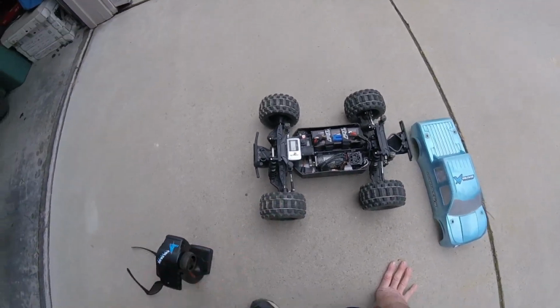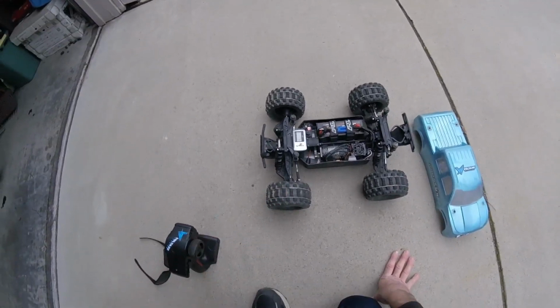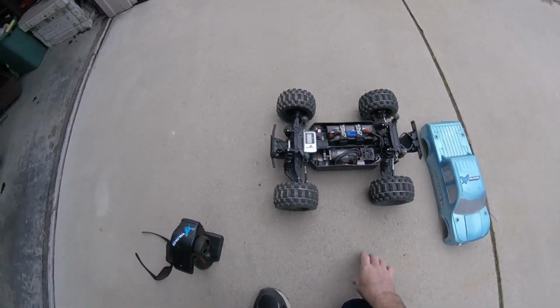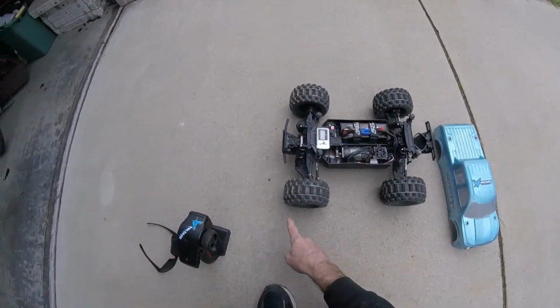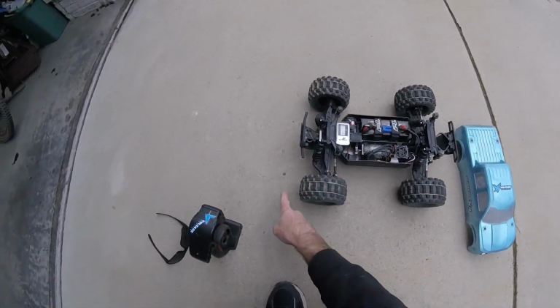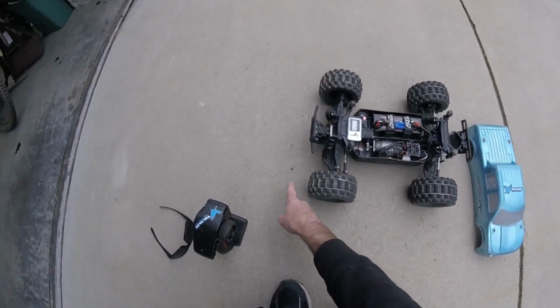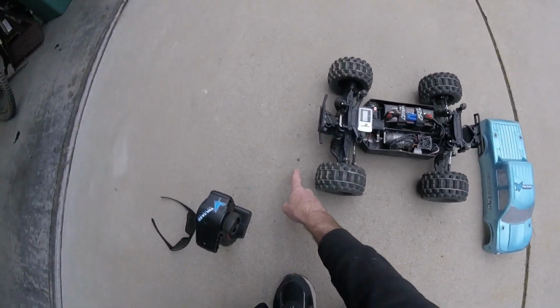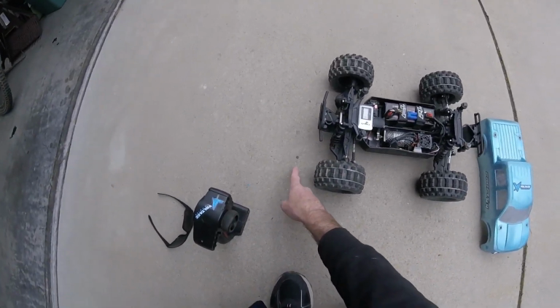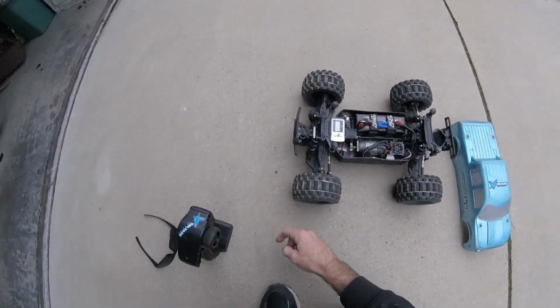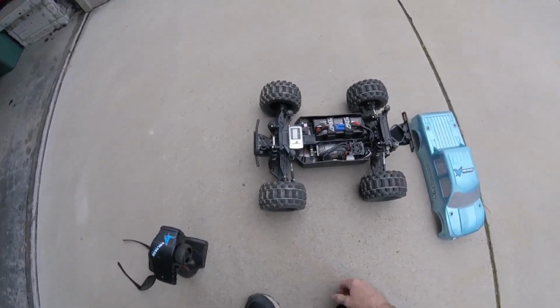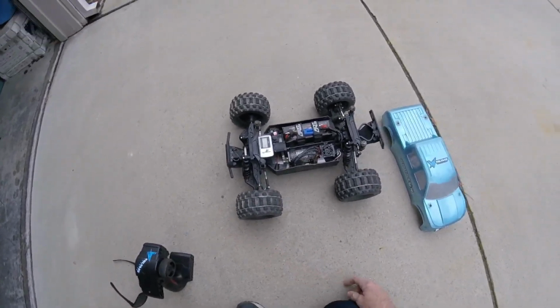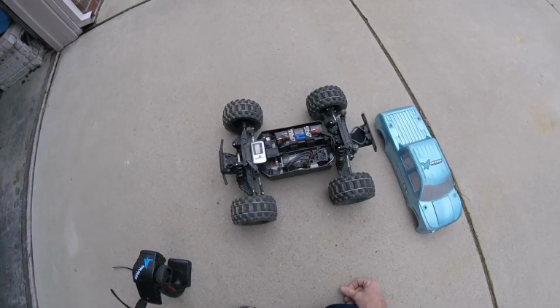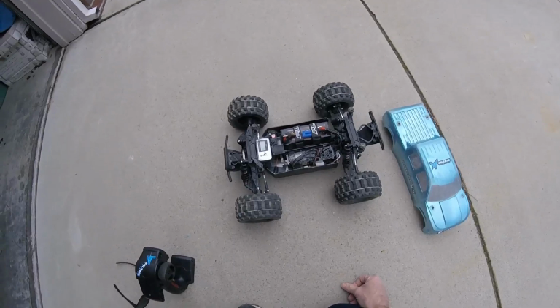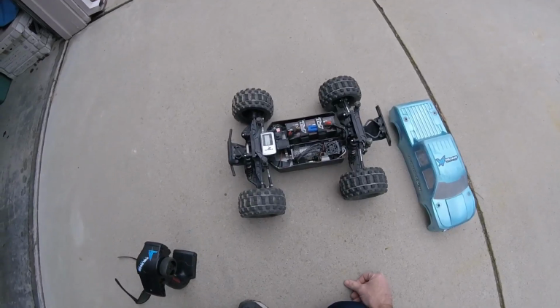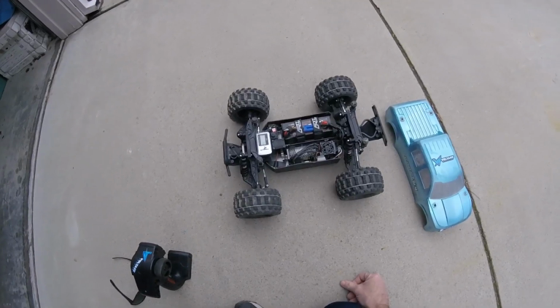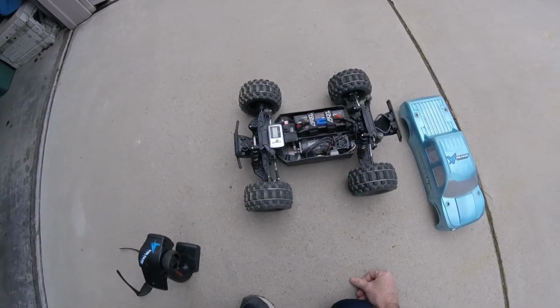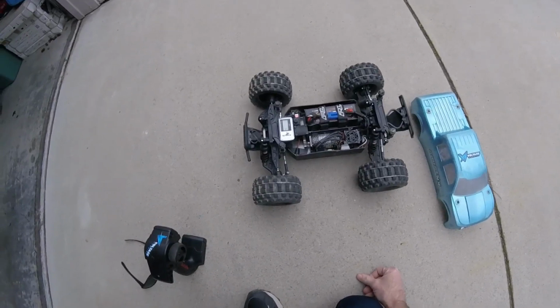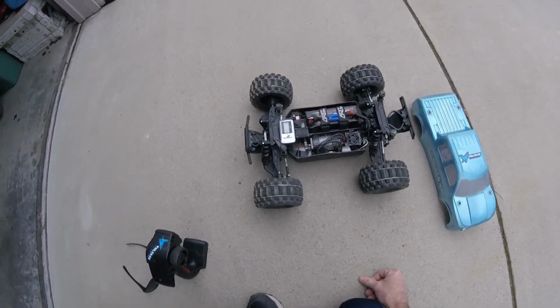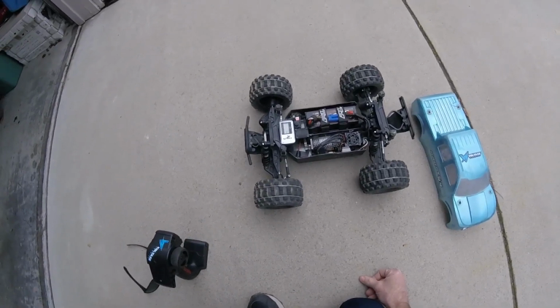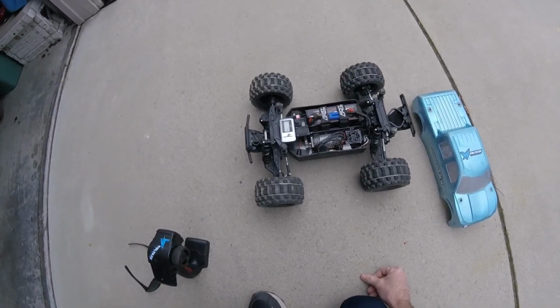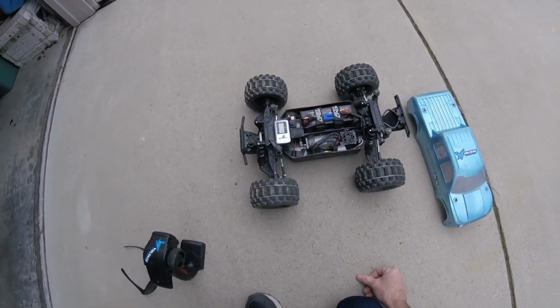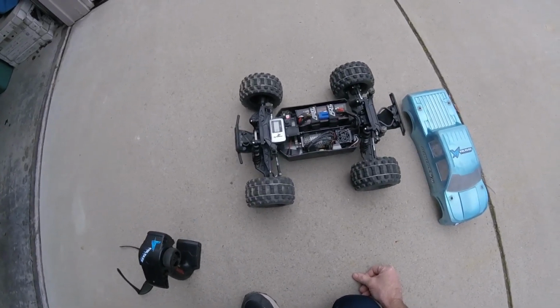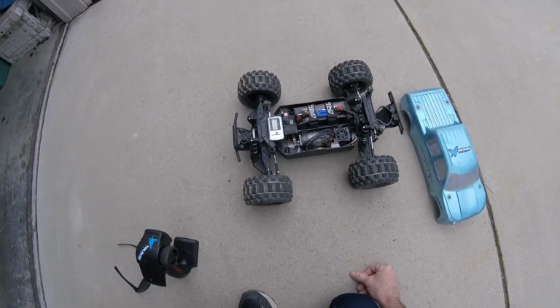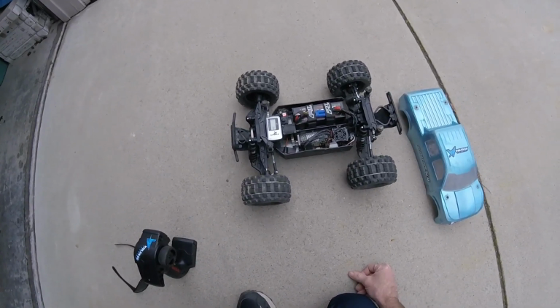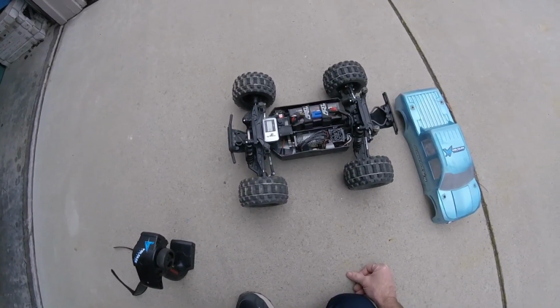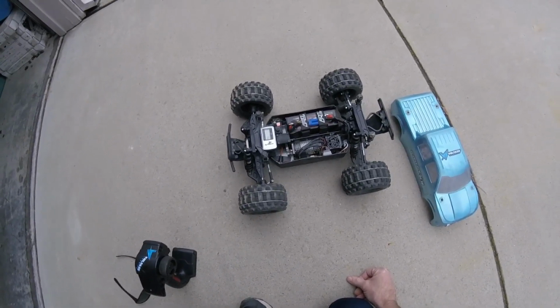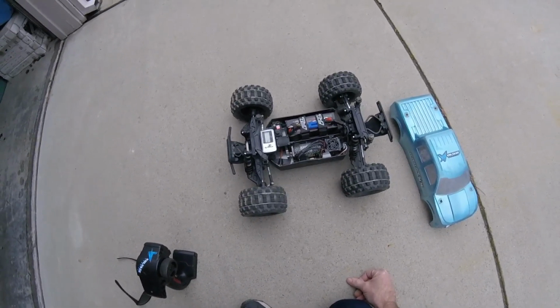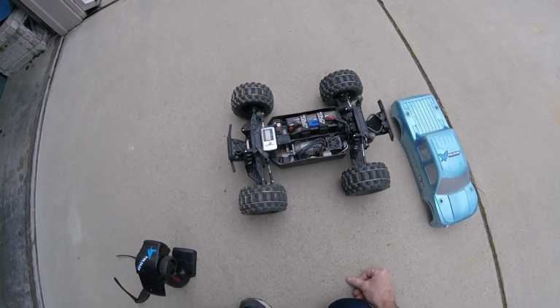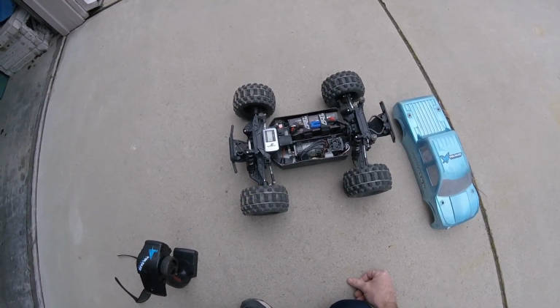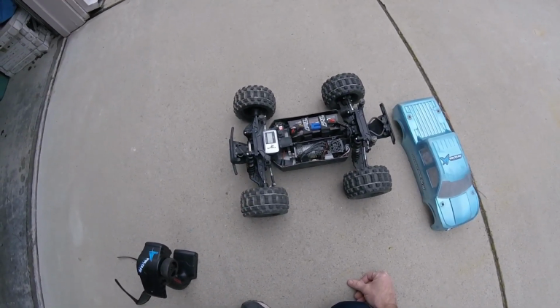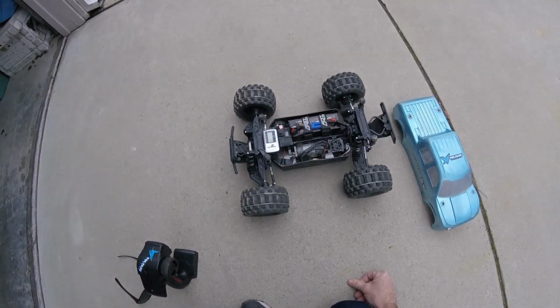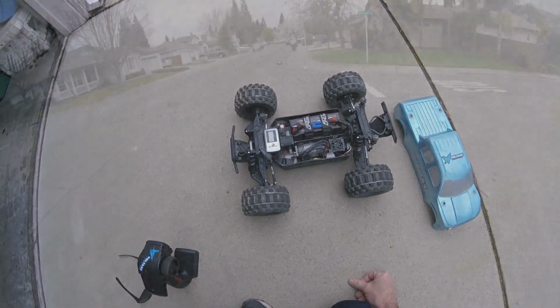It looks like the rain is just starting to fall, so I'm going to try and just see what kind of speed I can get with this before the clouds open up again.